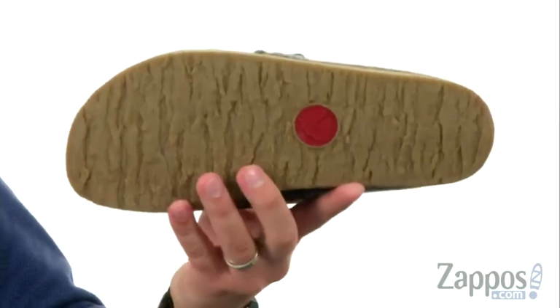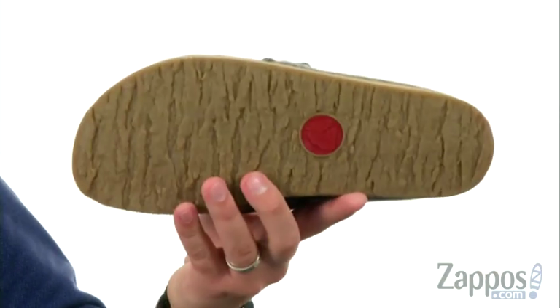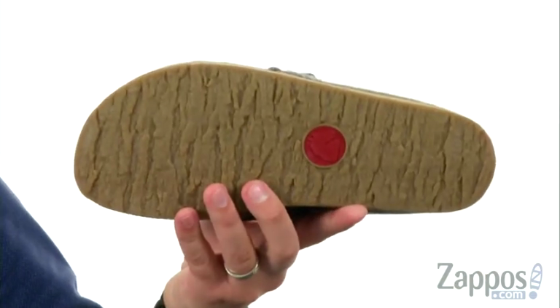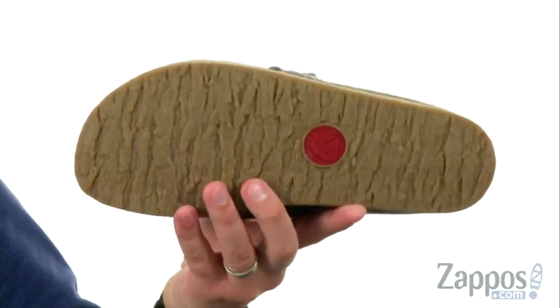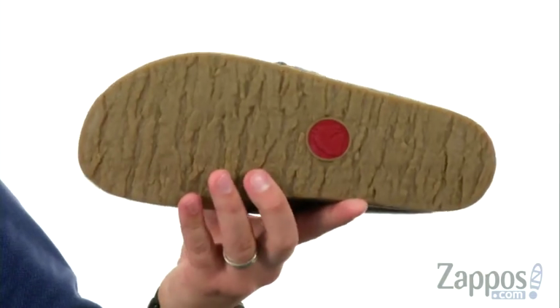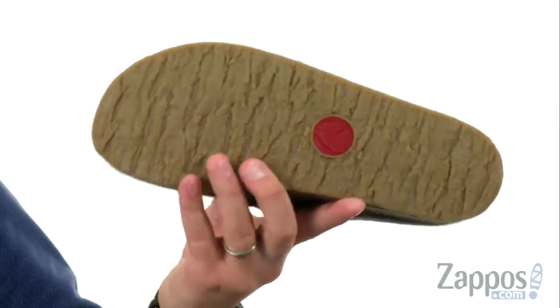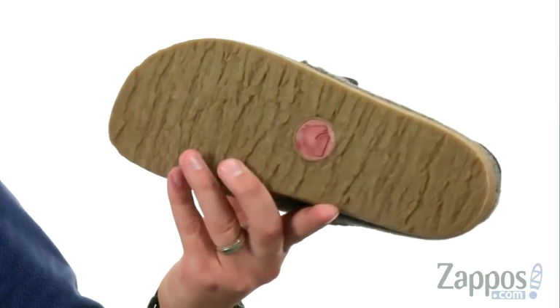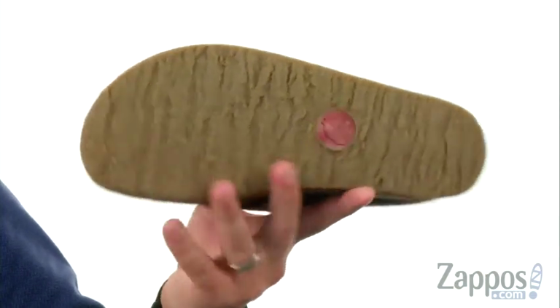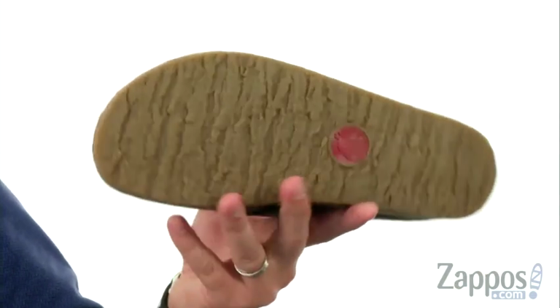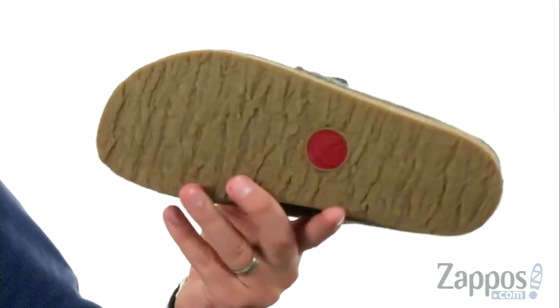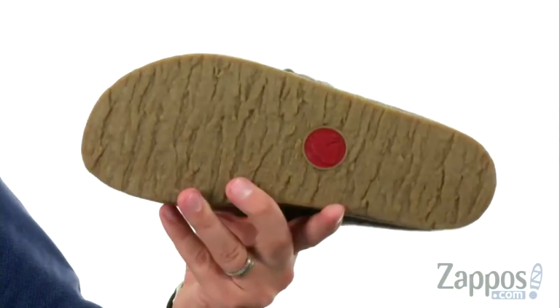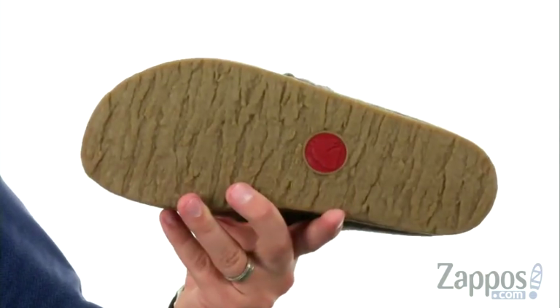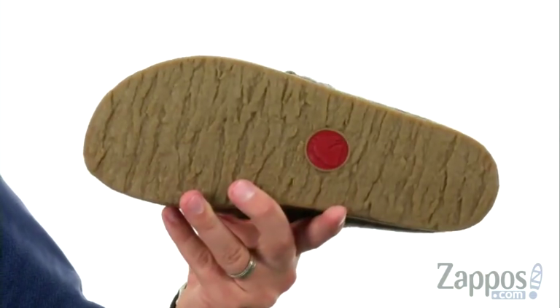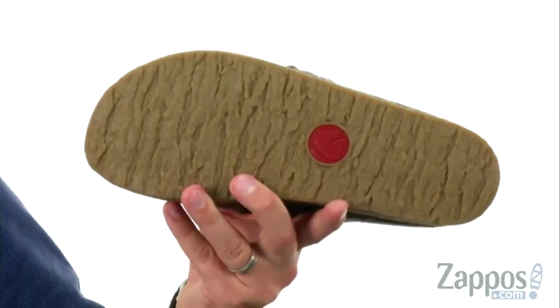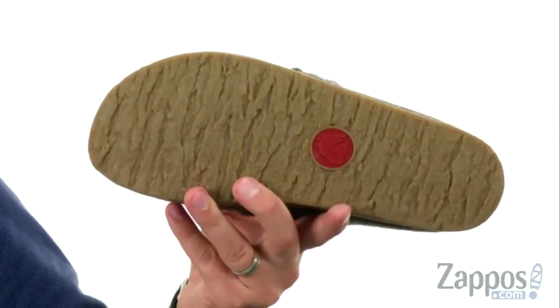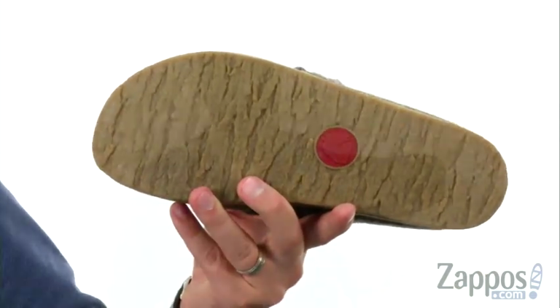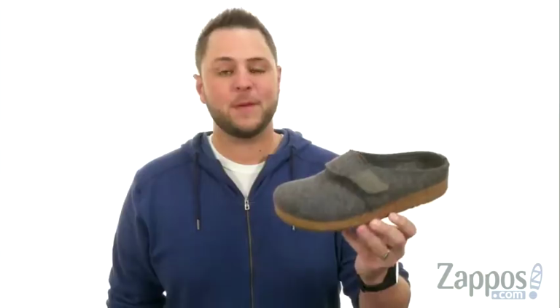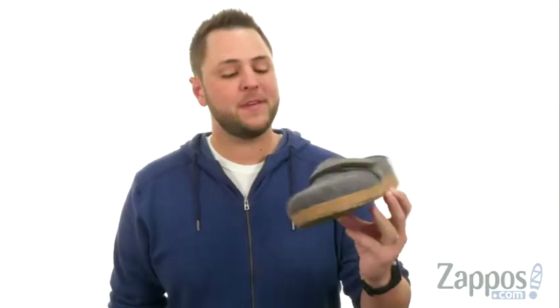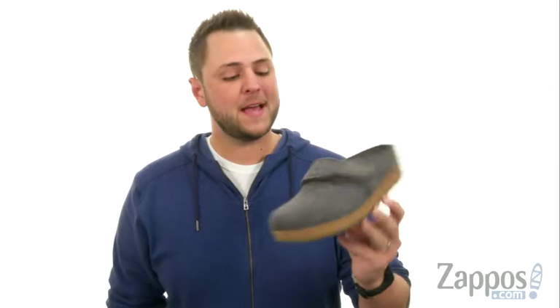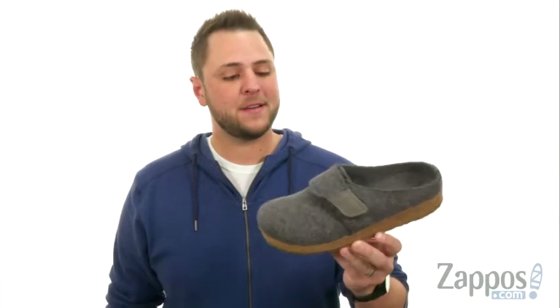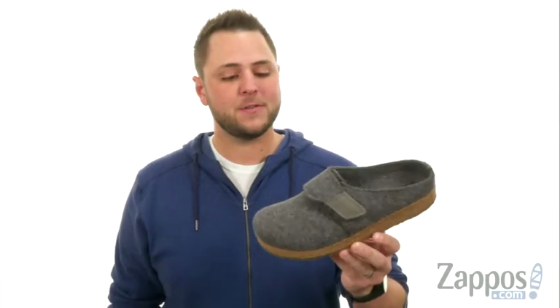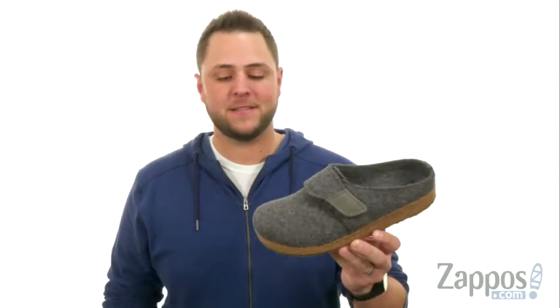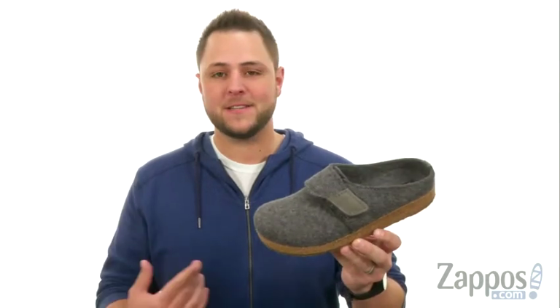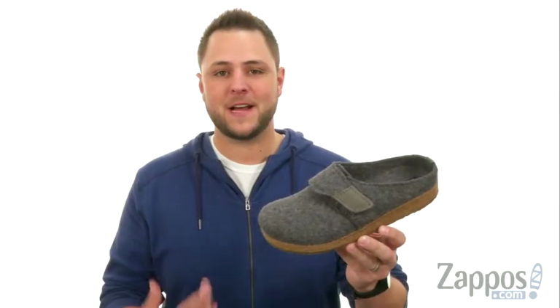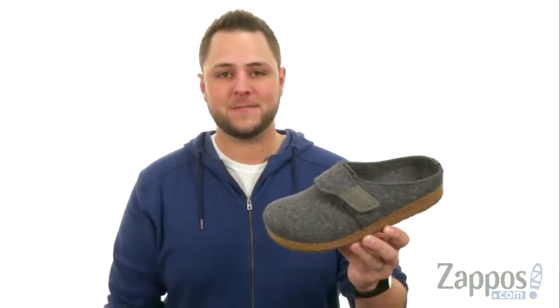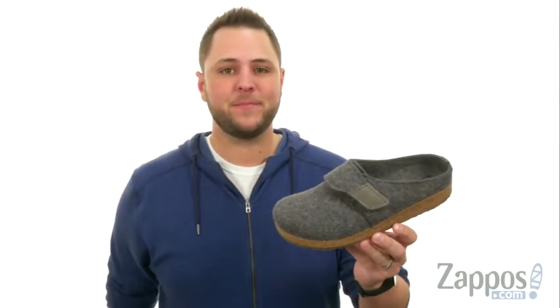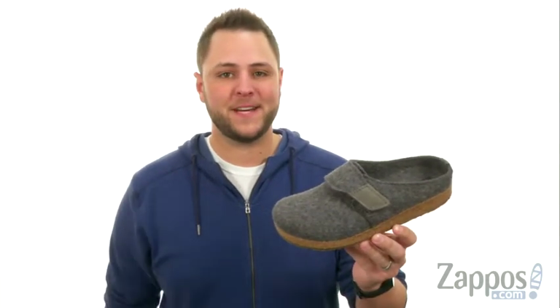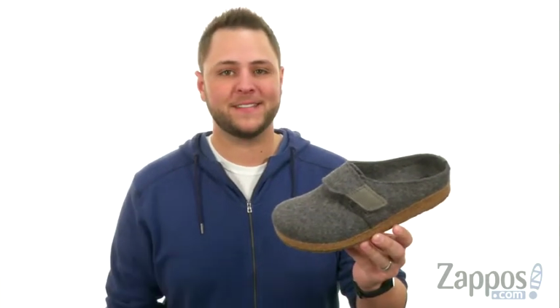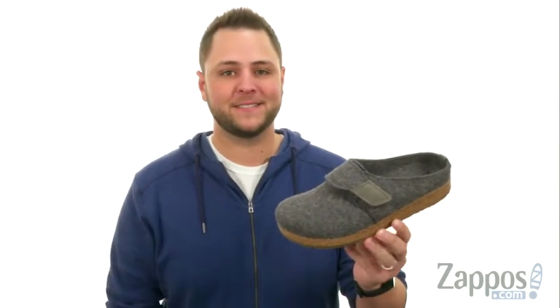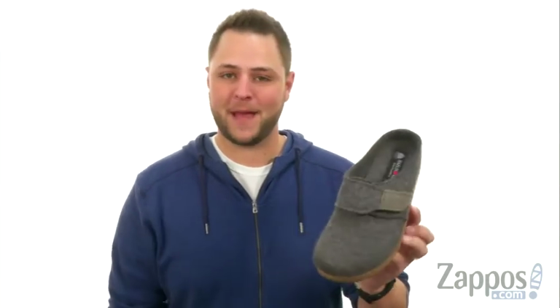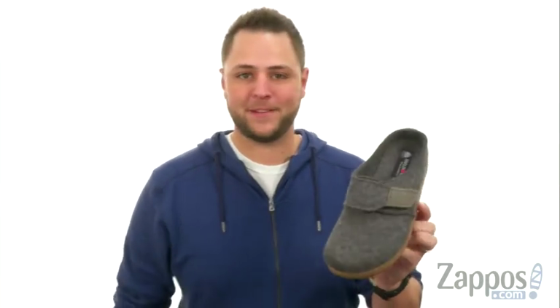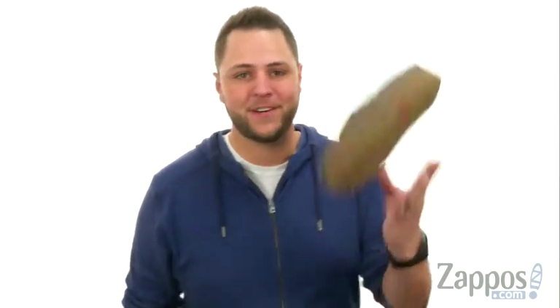That sturdy outsole here is for use on all different types of surfaces. You can be nice and cozy with these awesome slippers here from Haflinger.